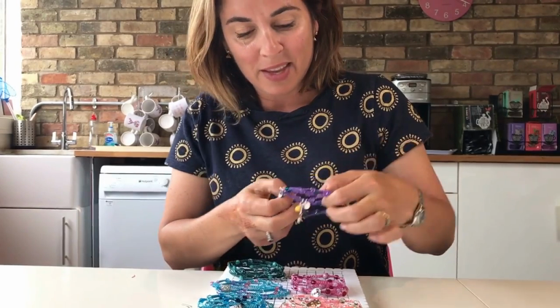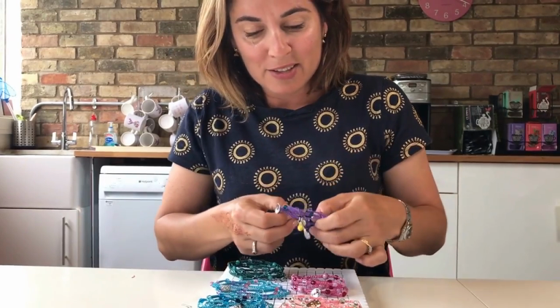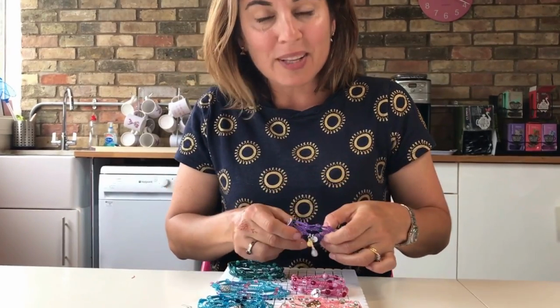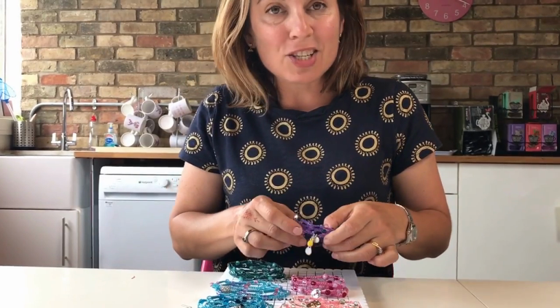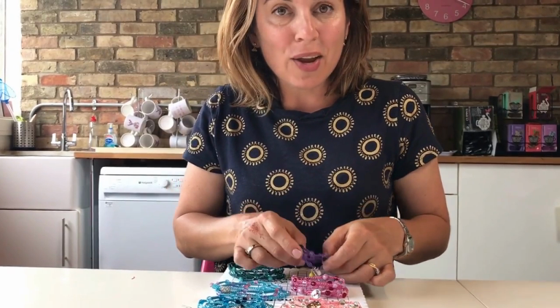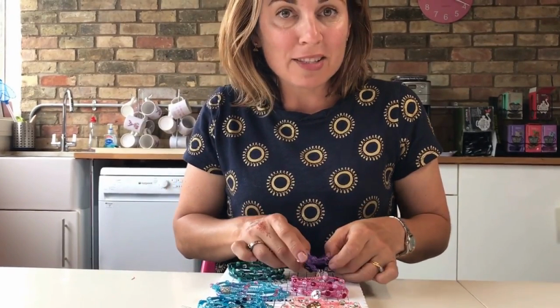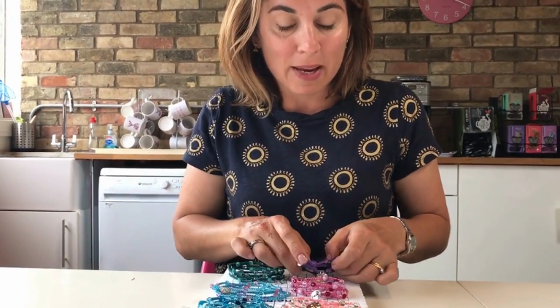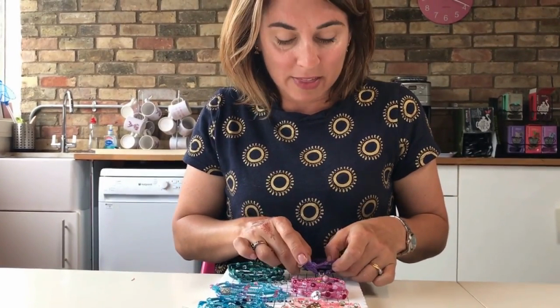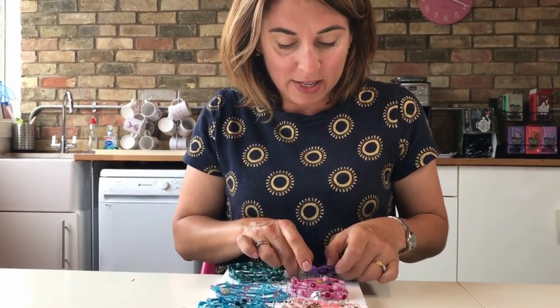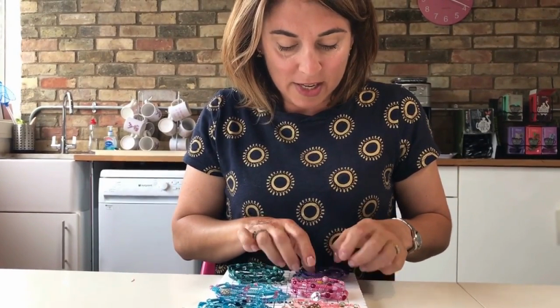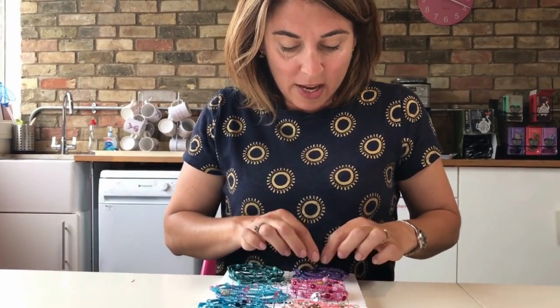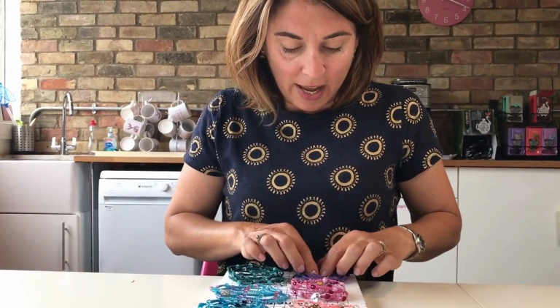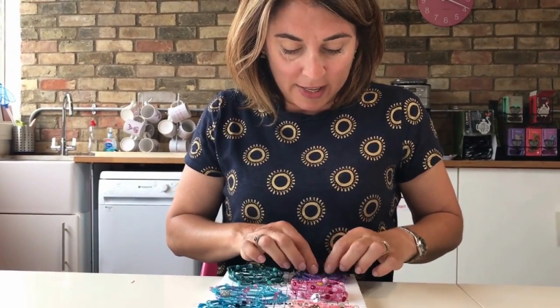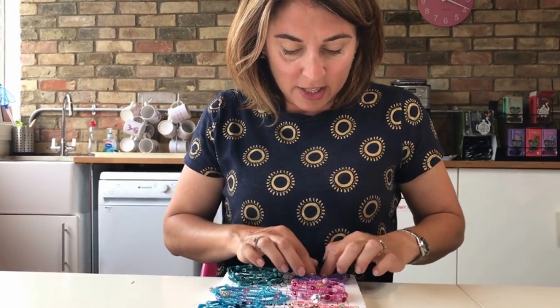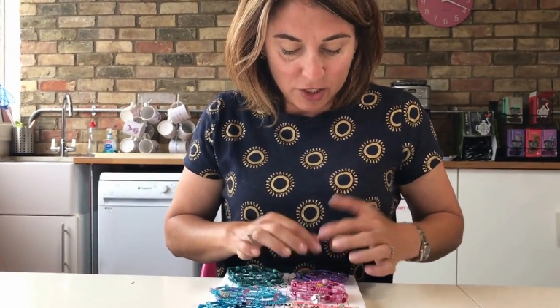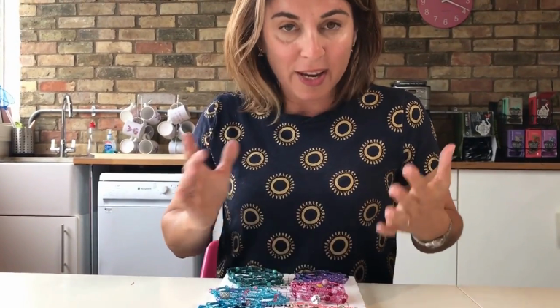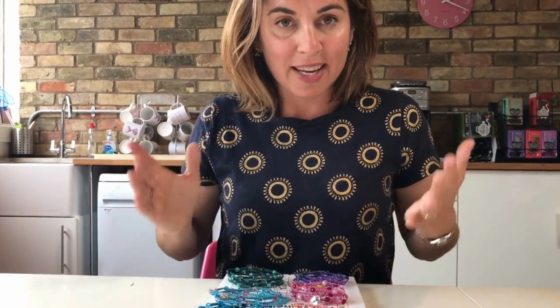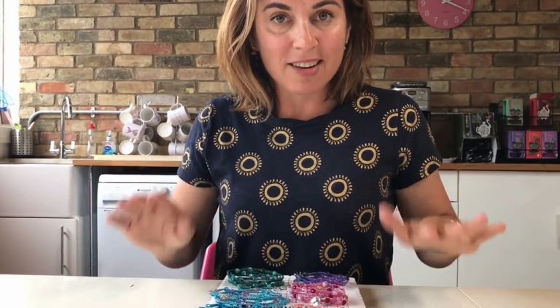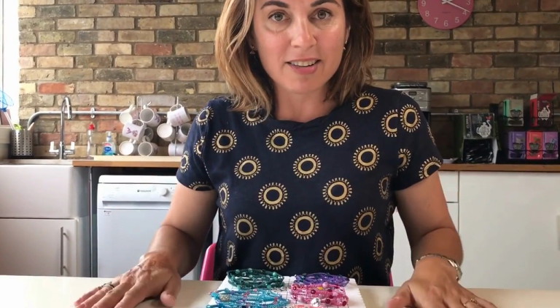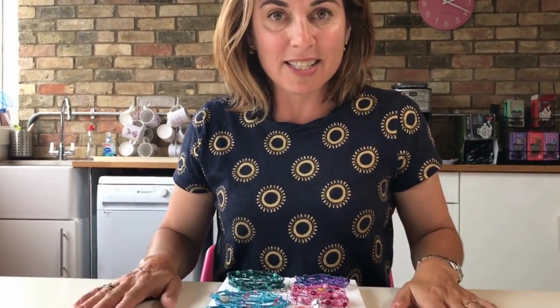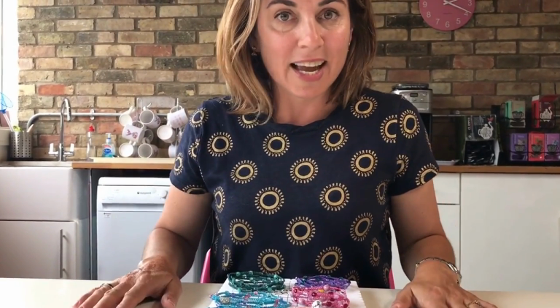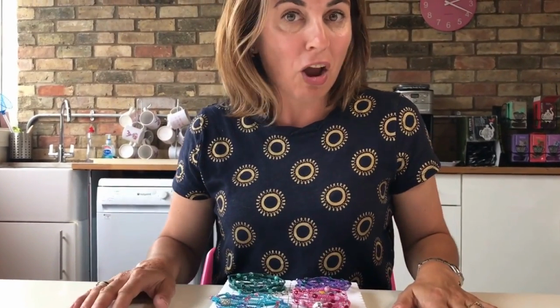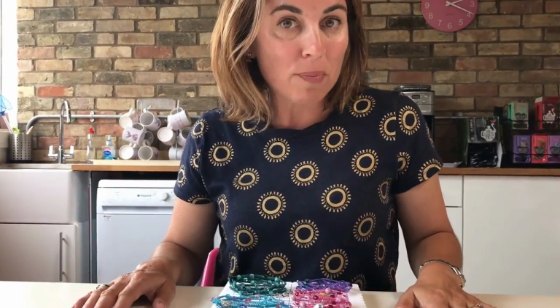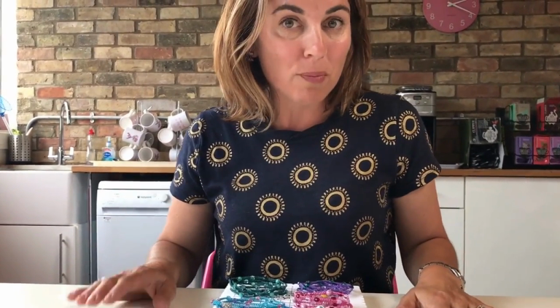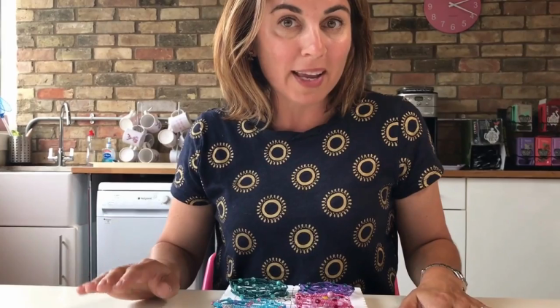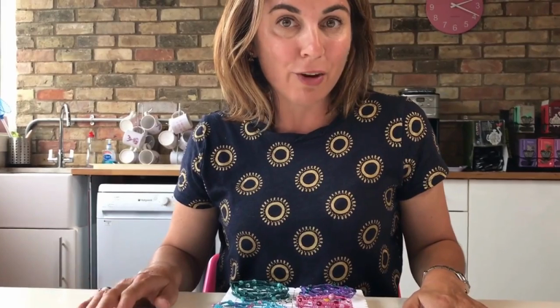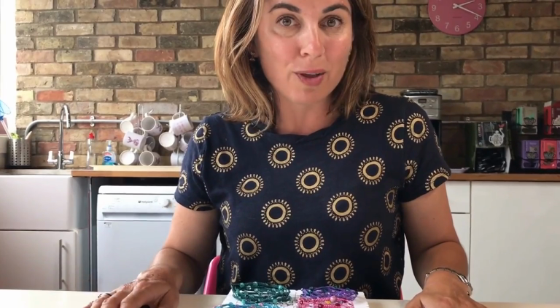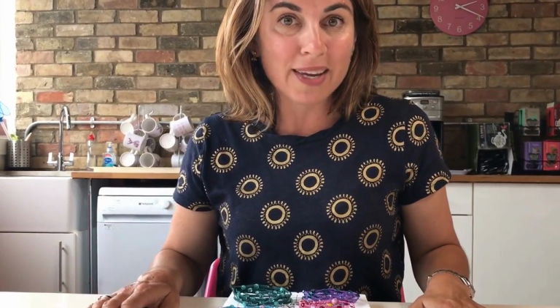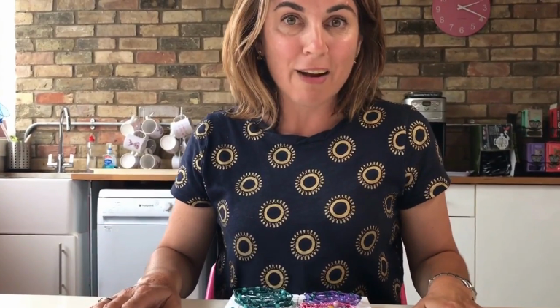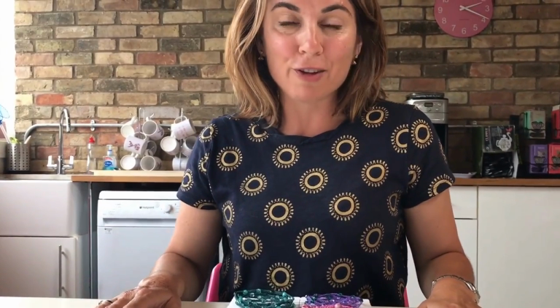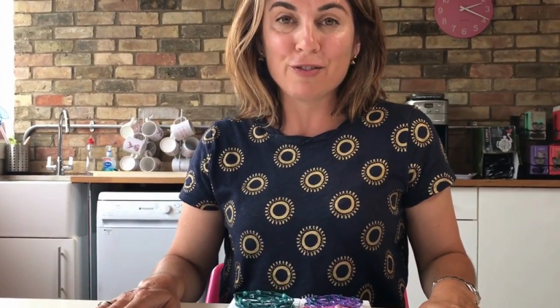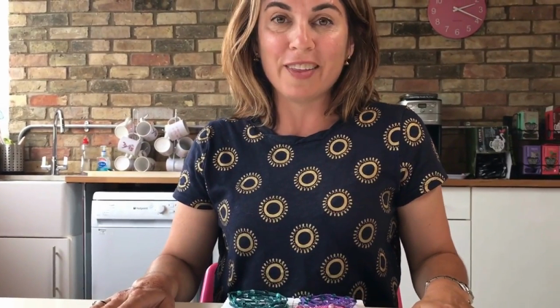So I'm going to show you how to make these and how to get started, and I hope you'll make along with me and have lots of fun.